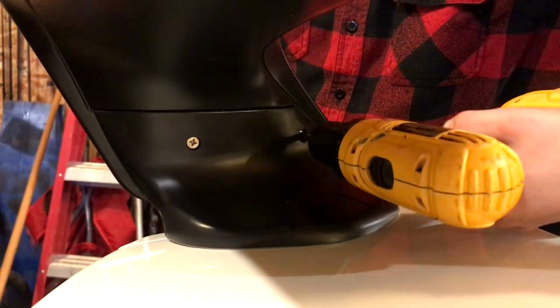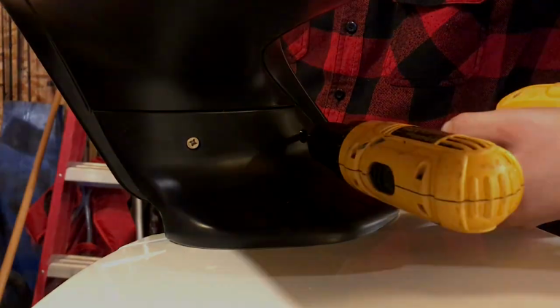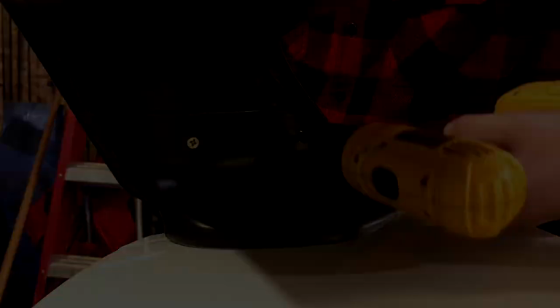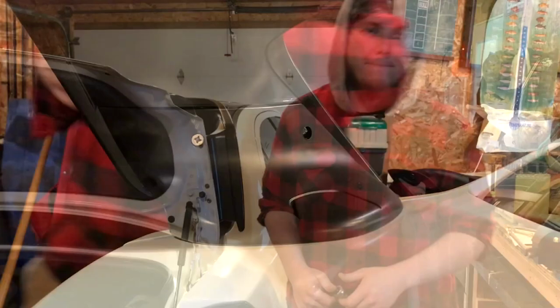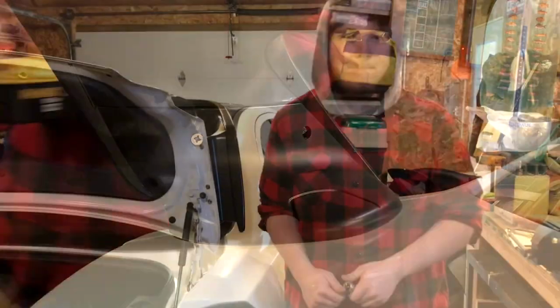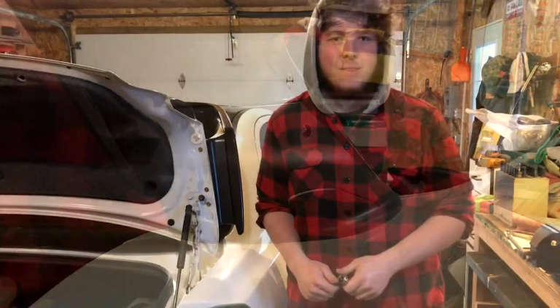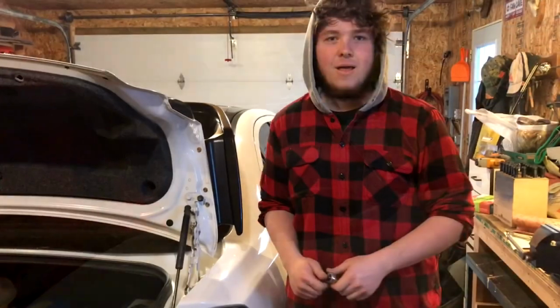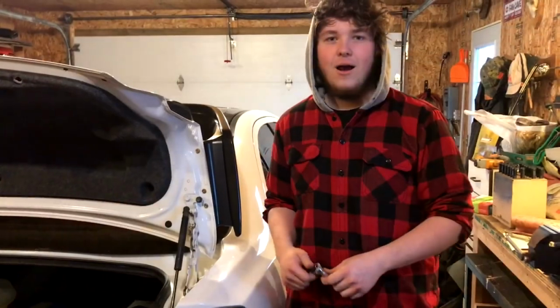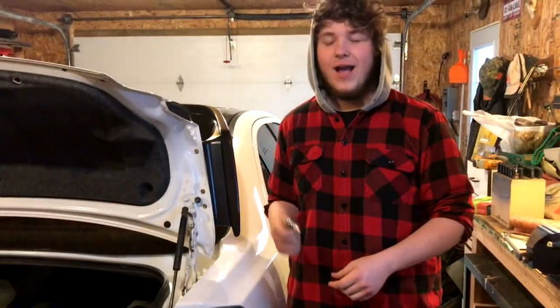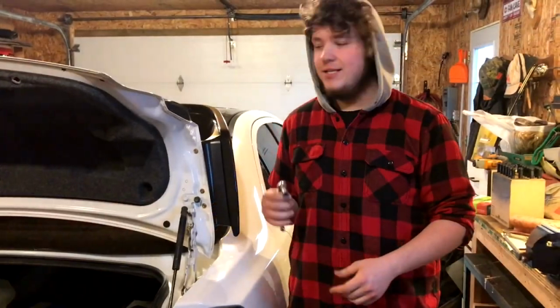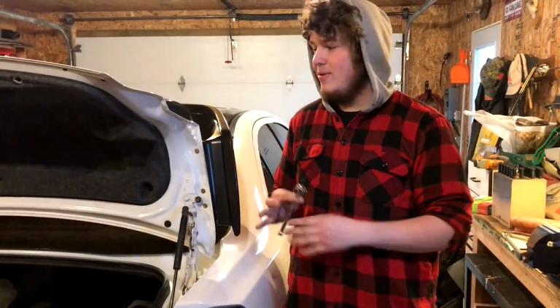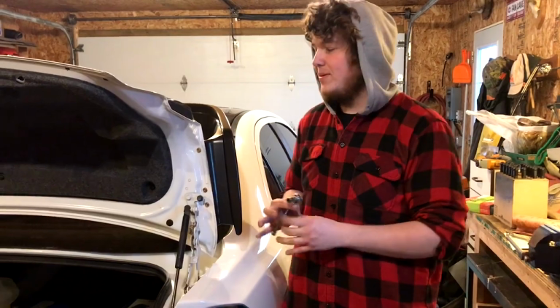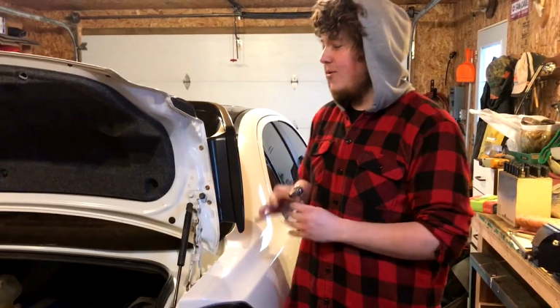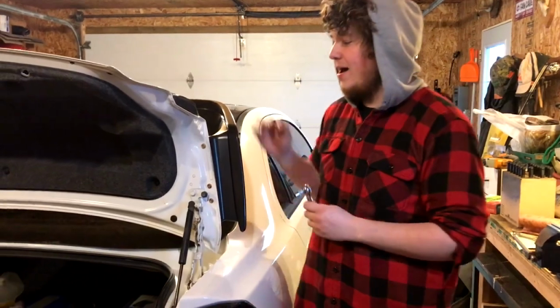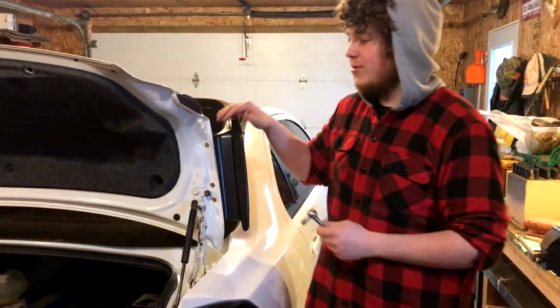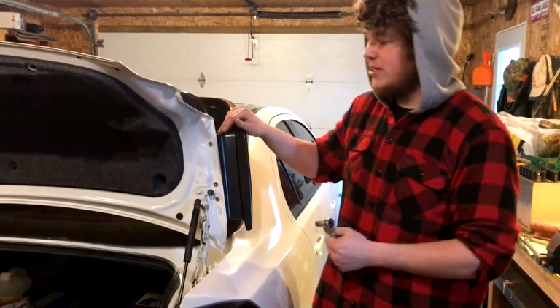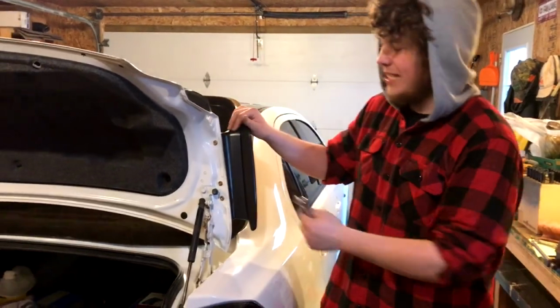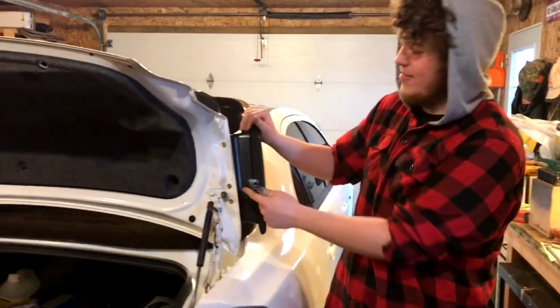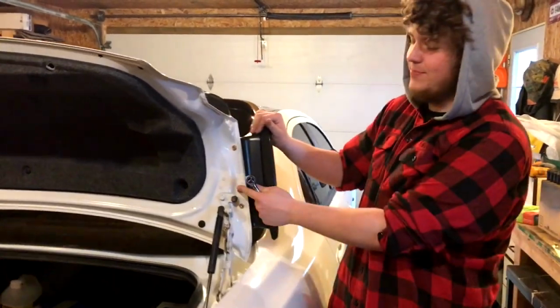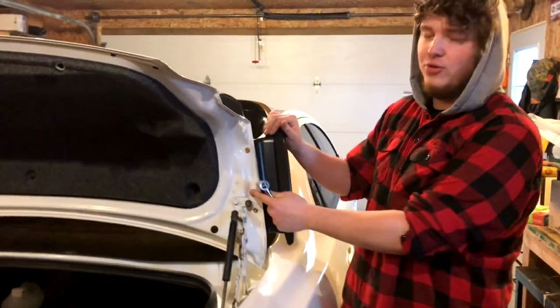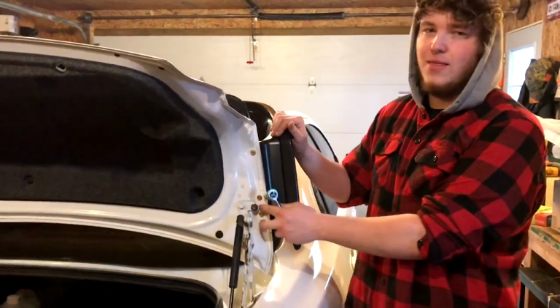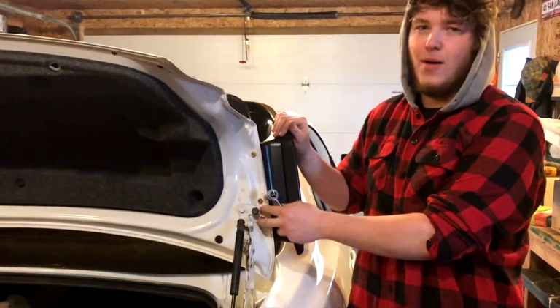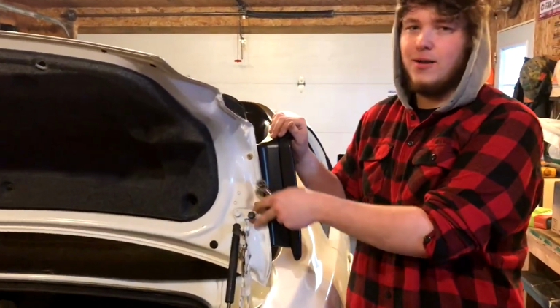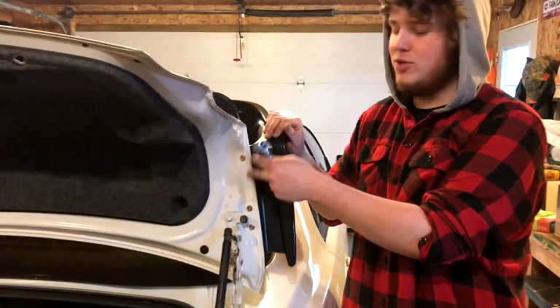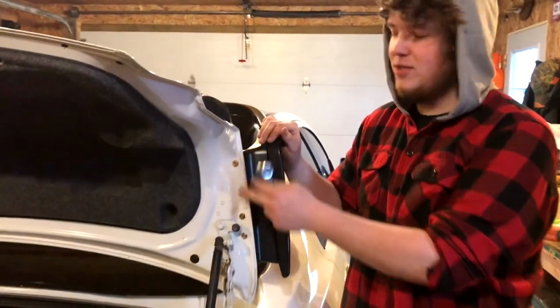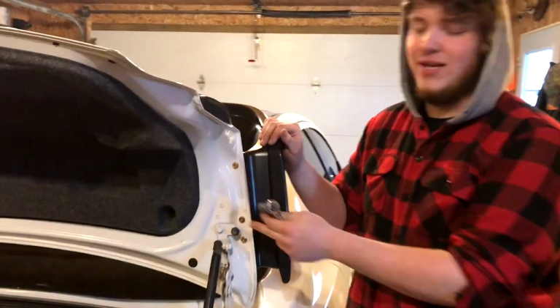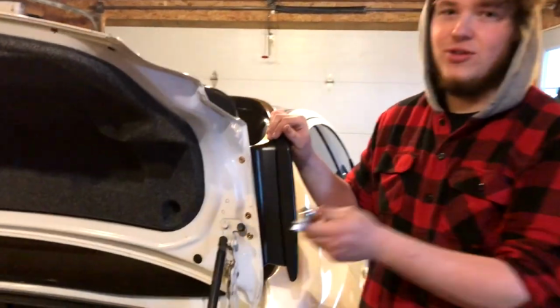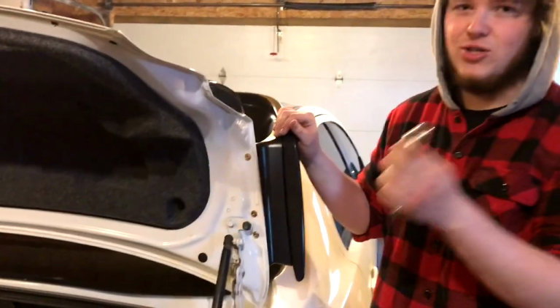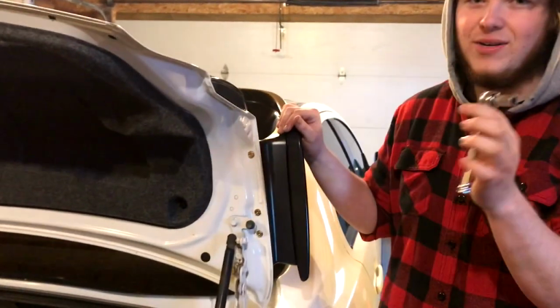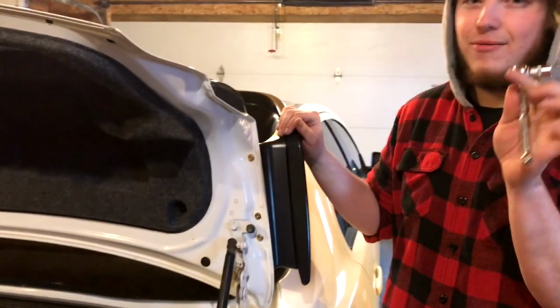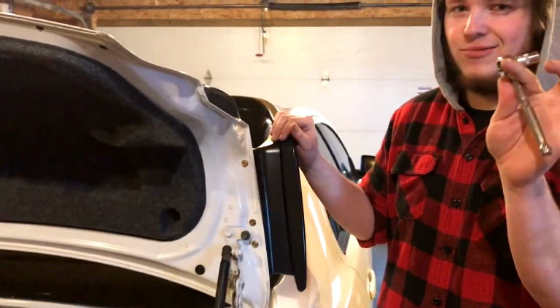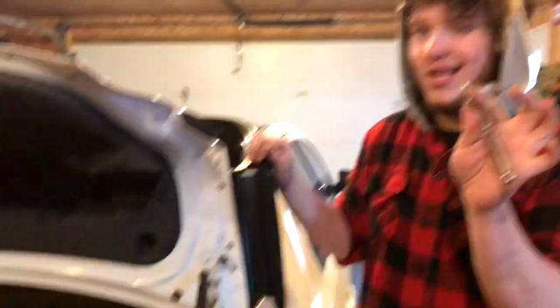All right, so we put the wing on. We're just gonna tighten these bolts on the bottom just to make sure they're super tight with the ratchet.